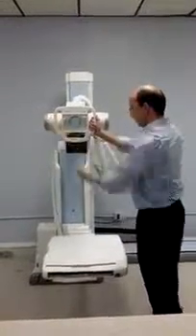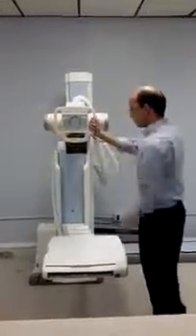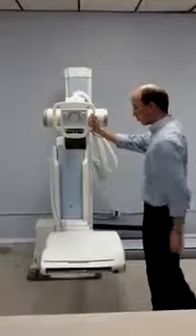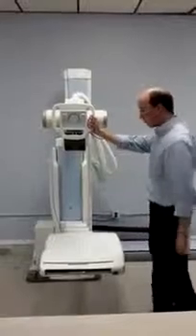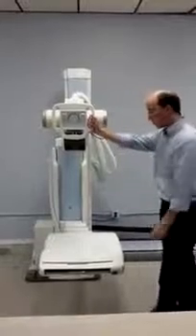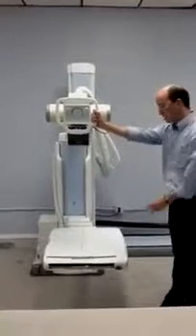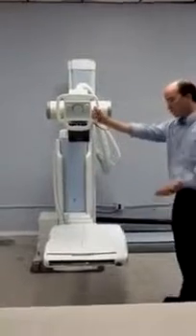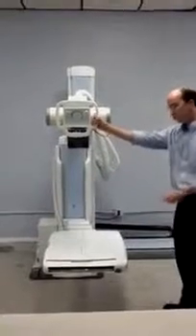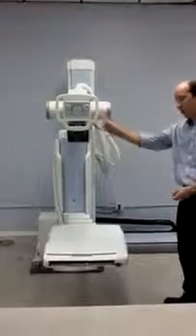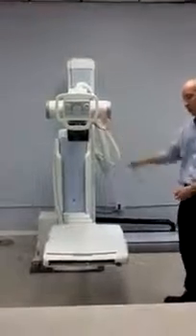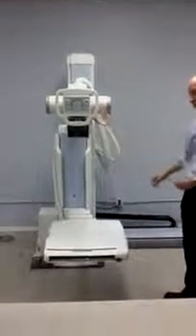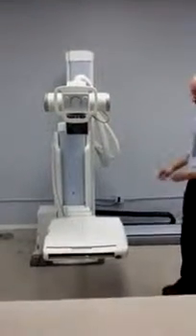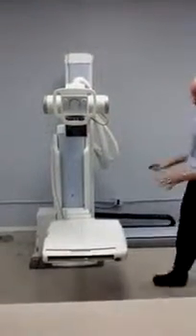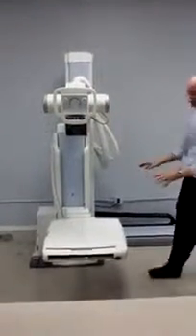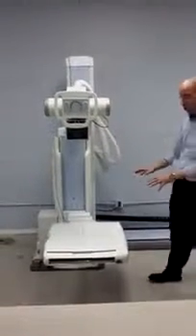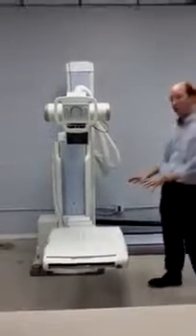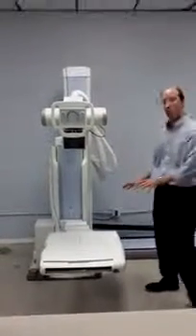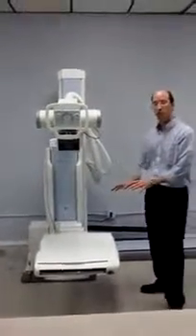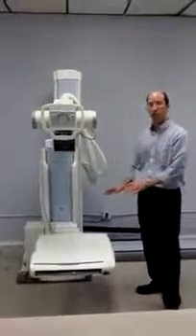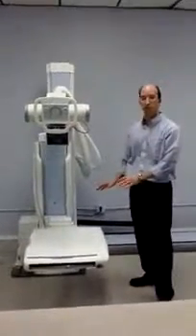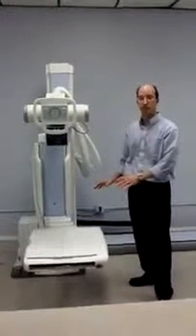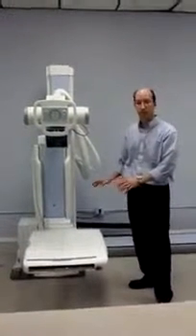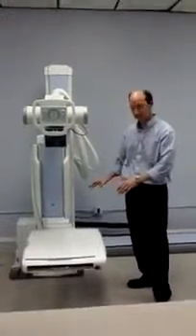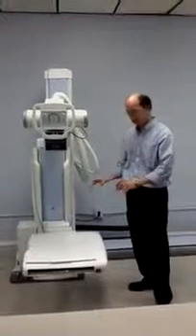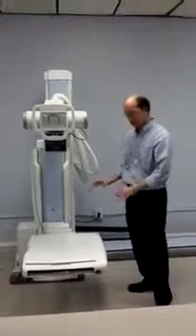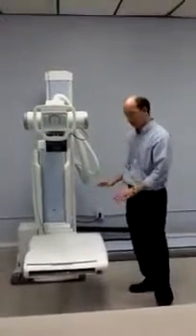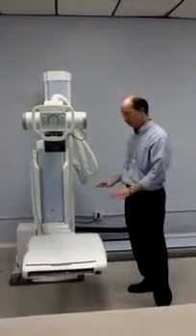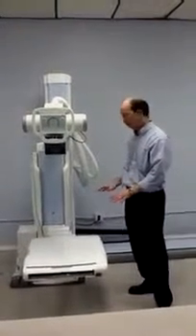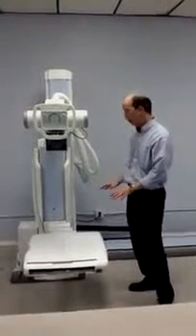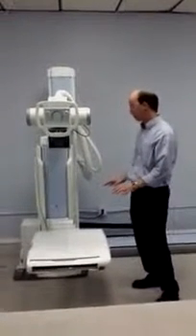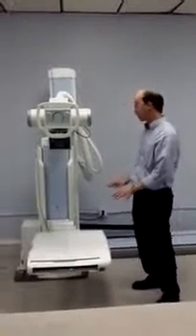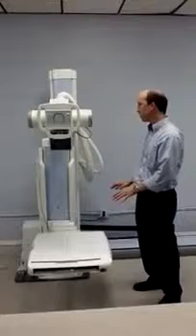So now we are set up to do table work. There is a mobile table with this system; however it is not shown here in our video.